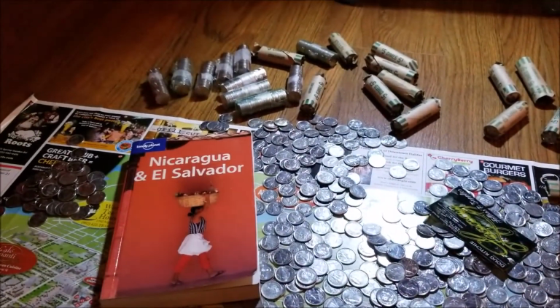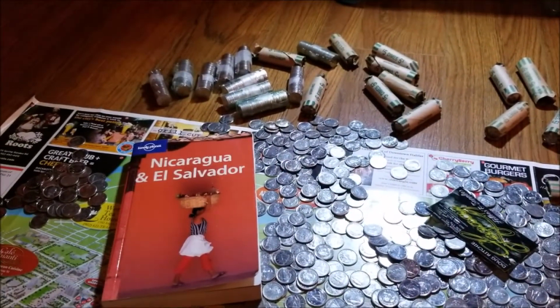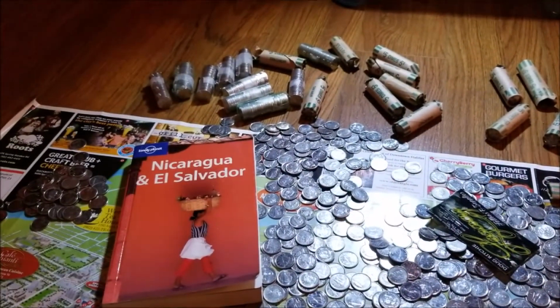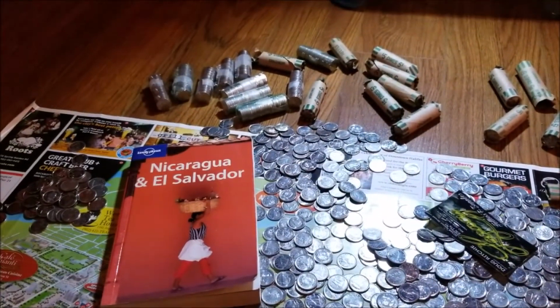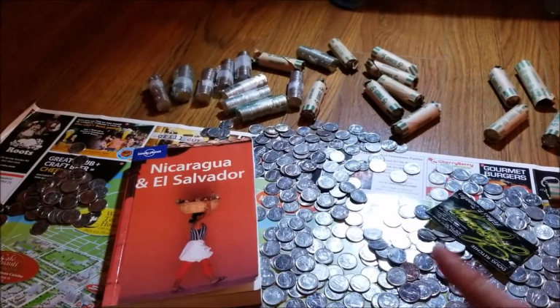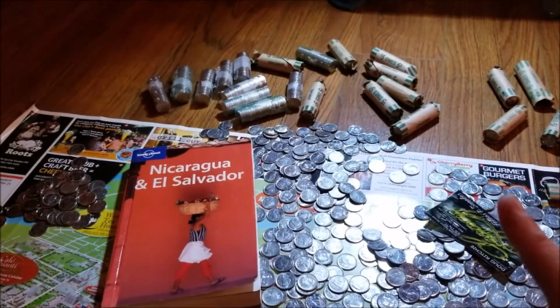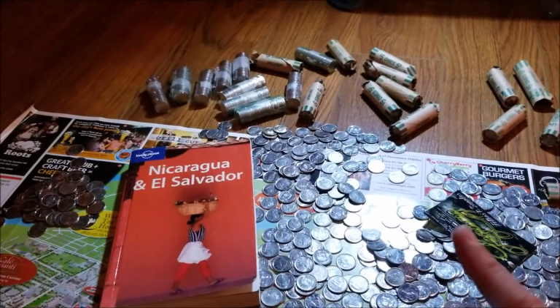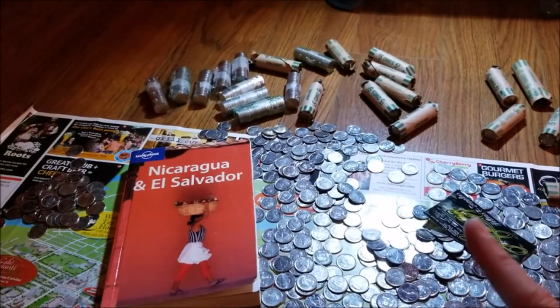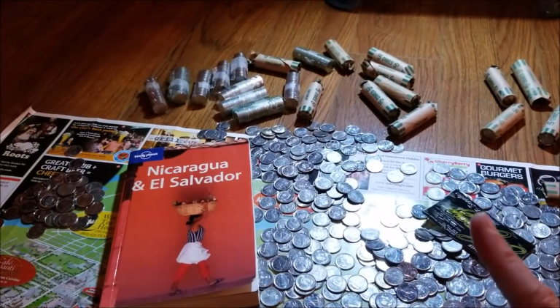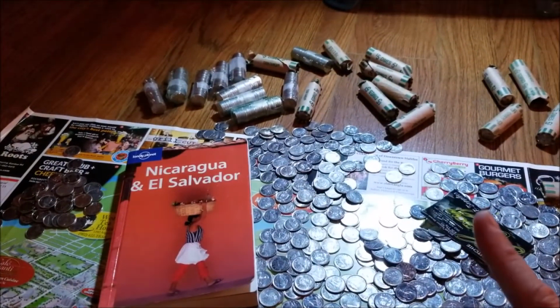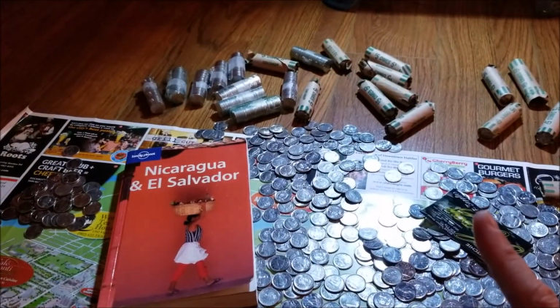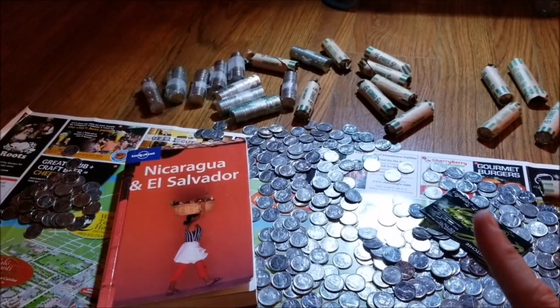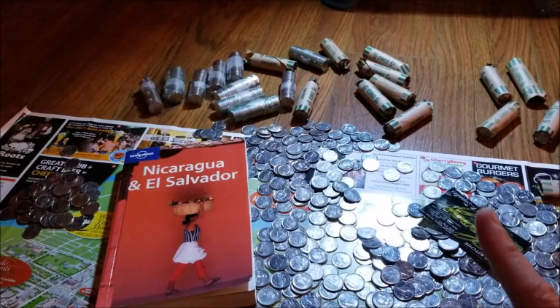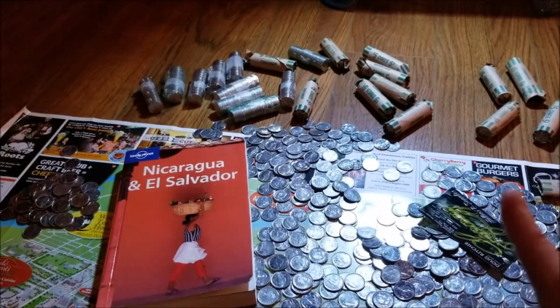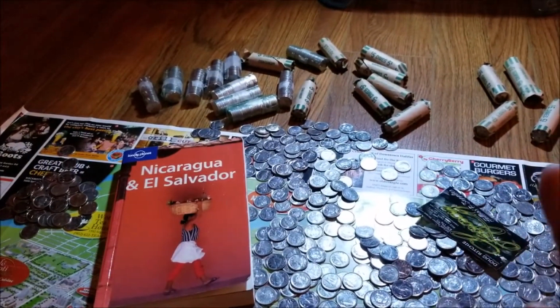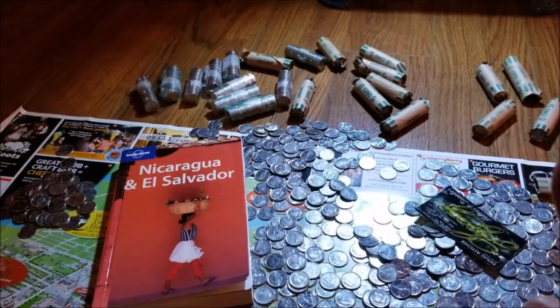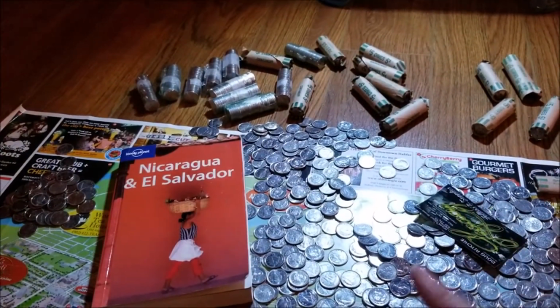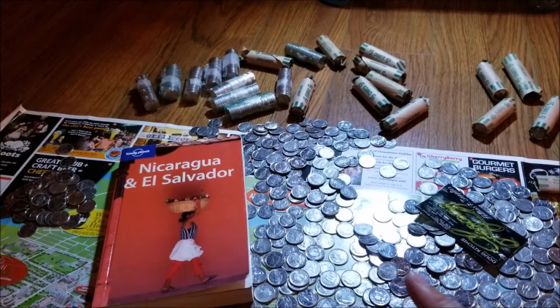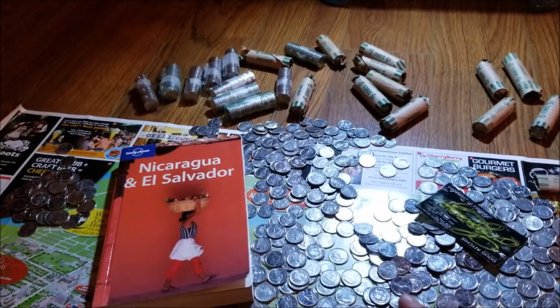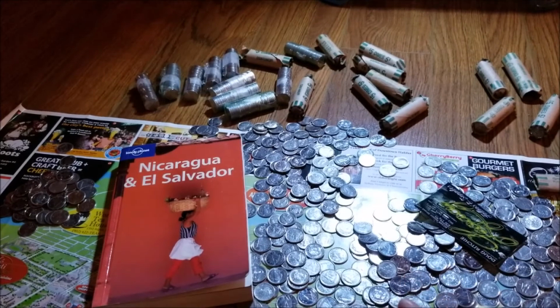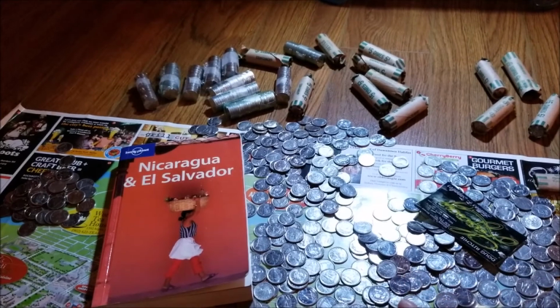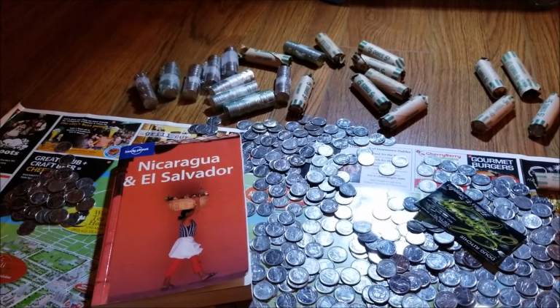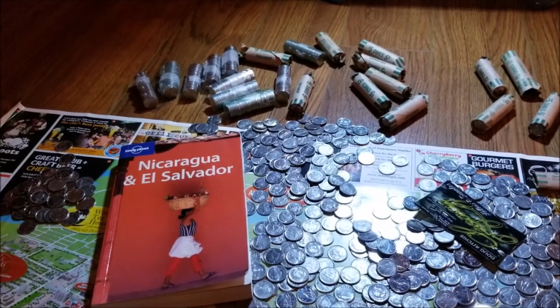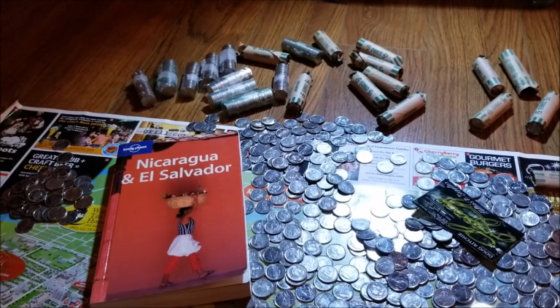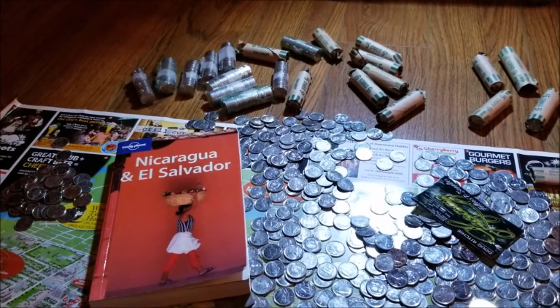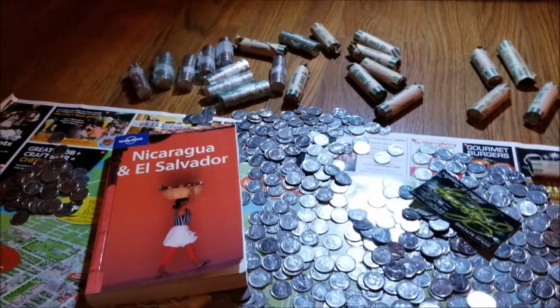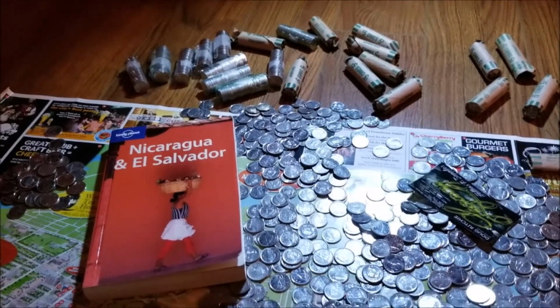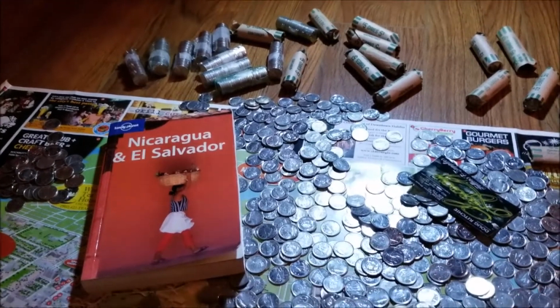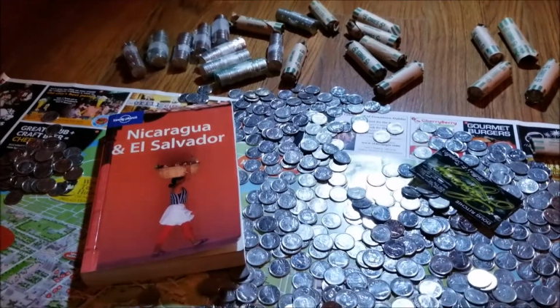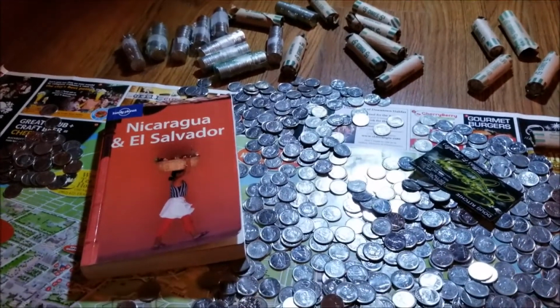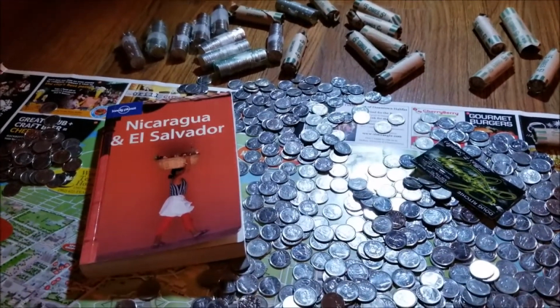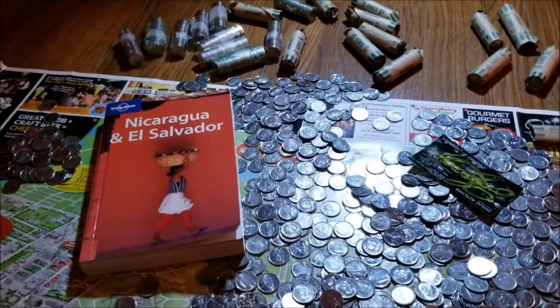Is it going to be half of a two-liter bottle? A one-liter bottle? We're going to find out.